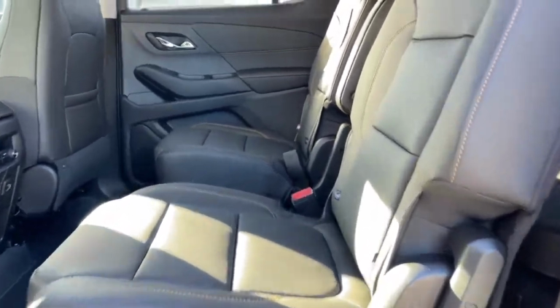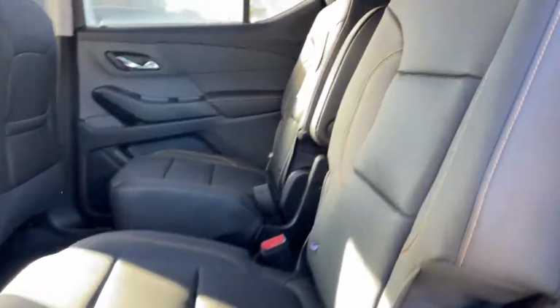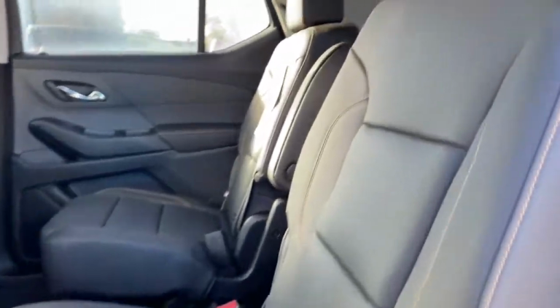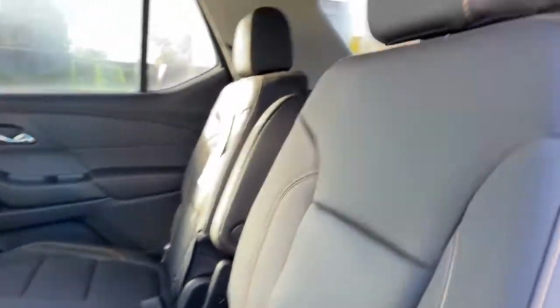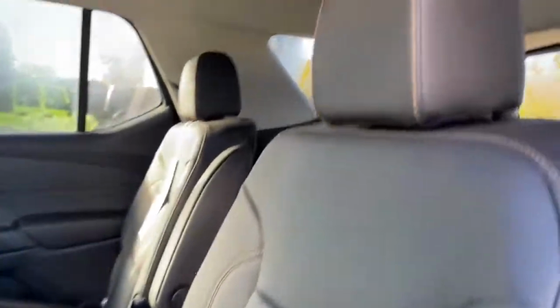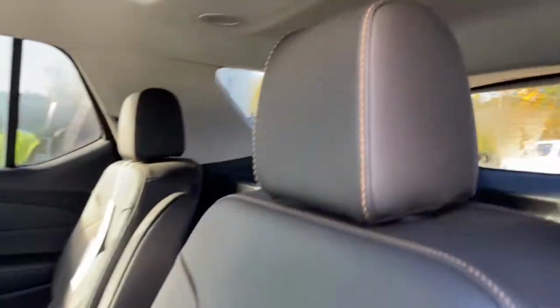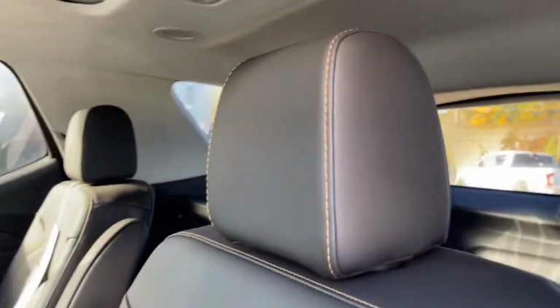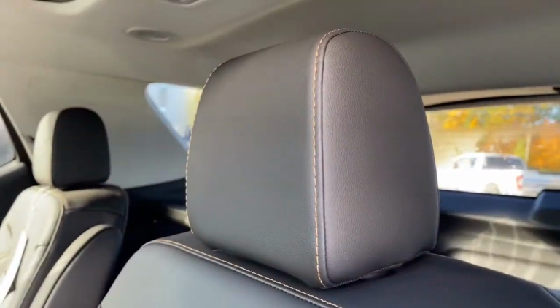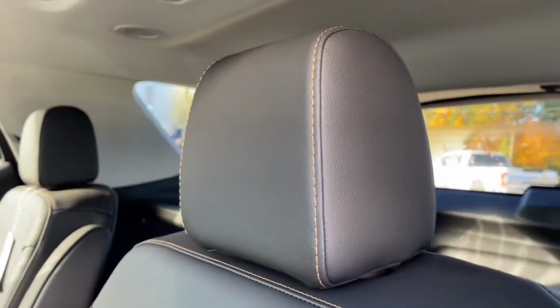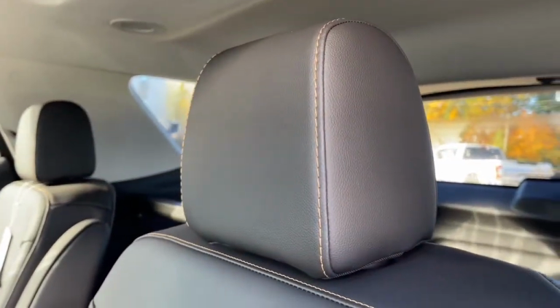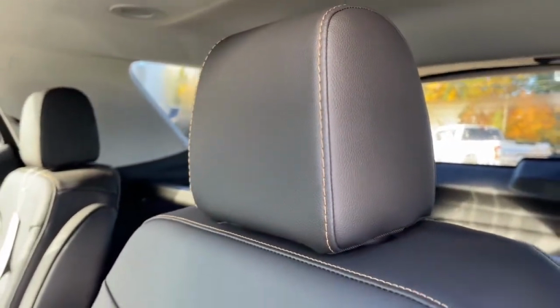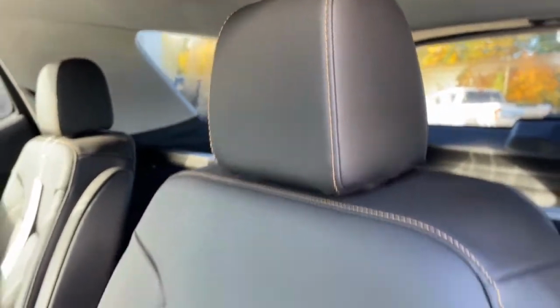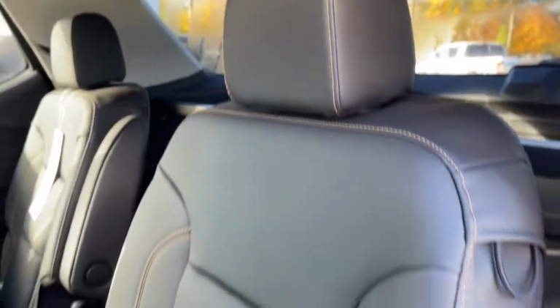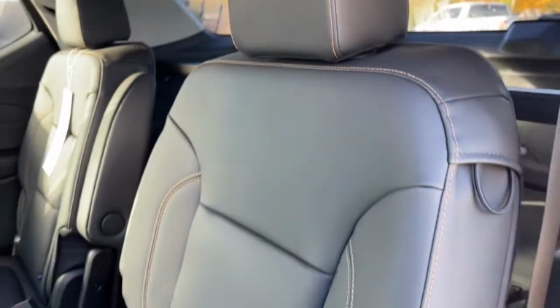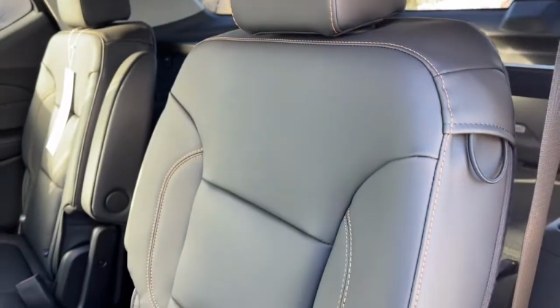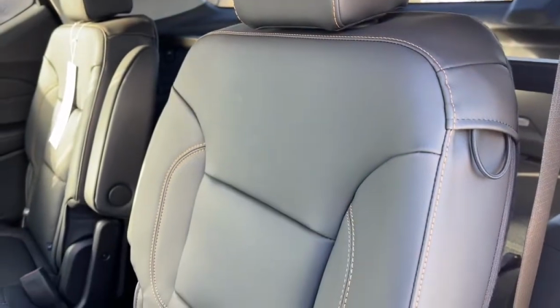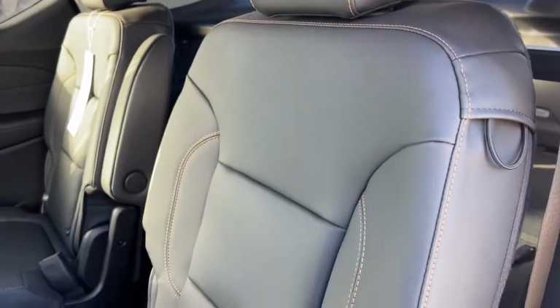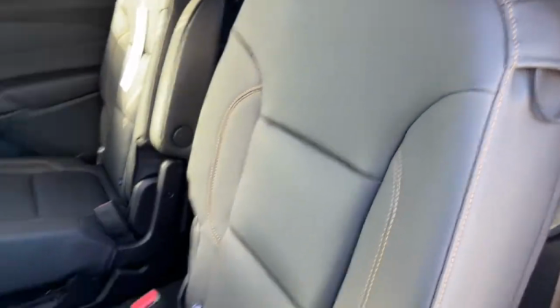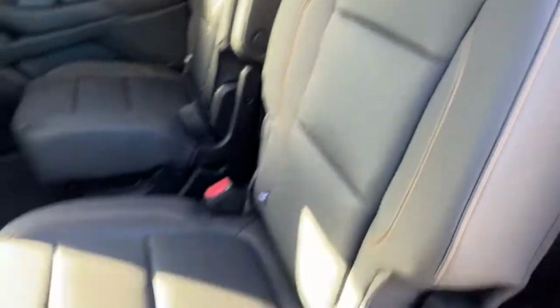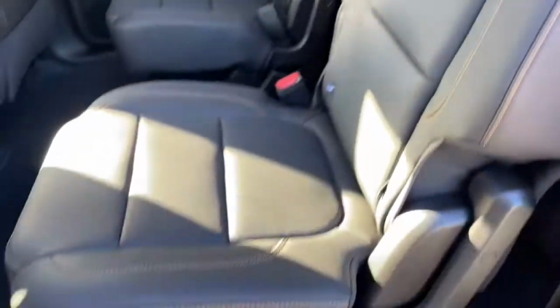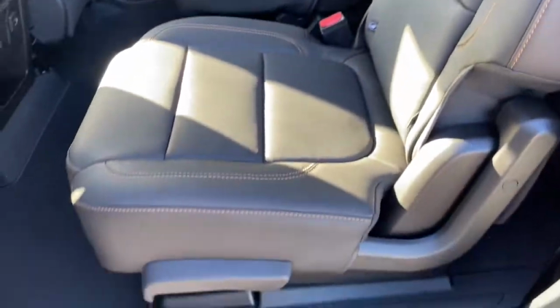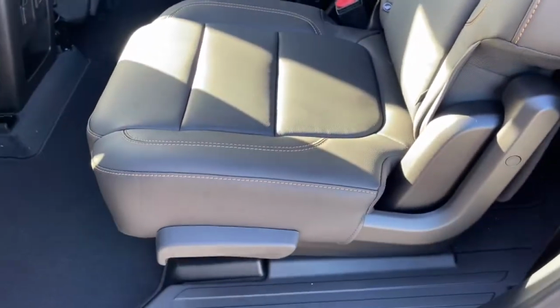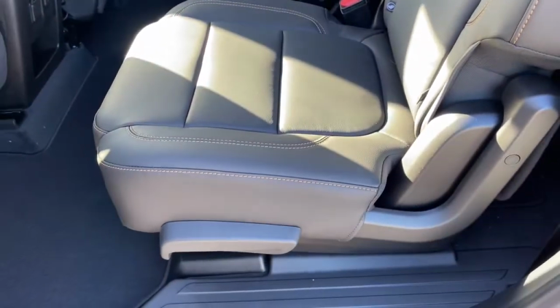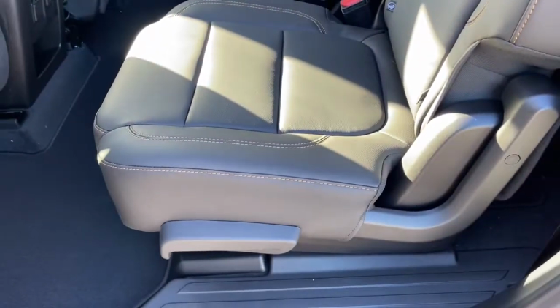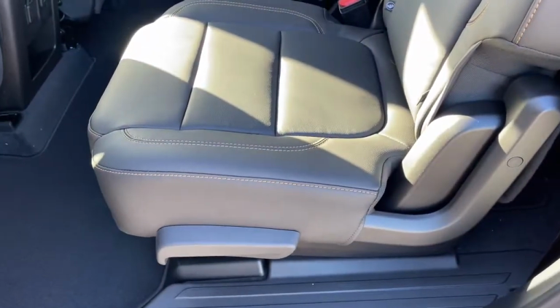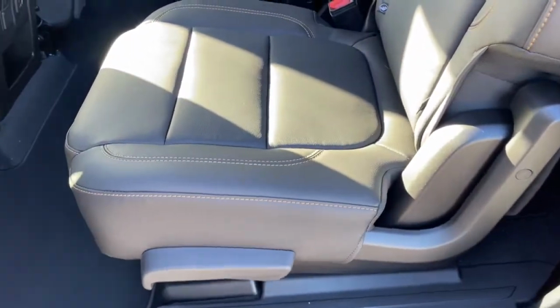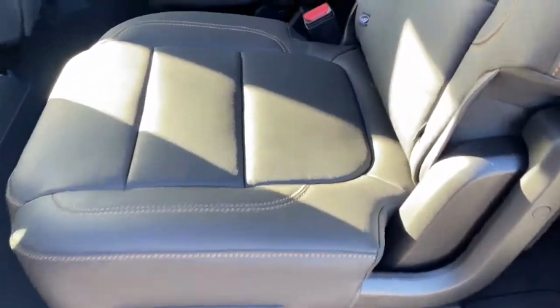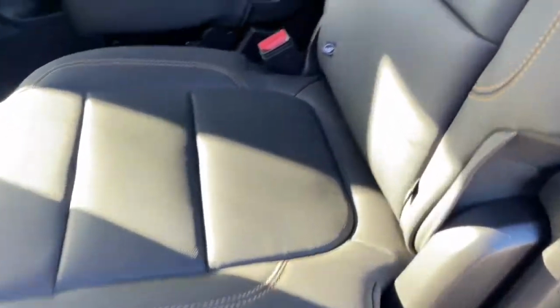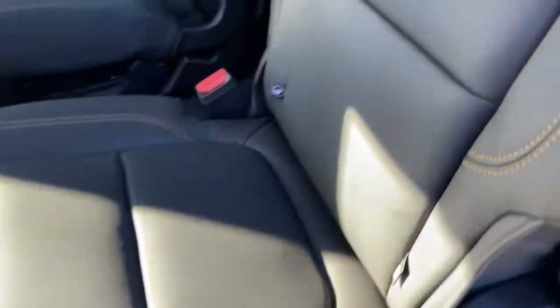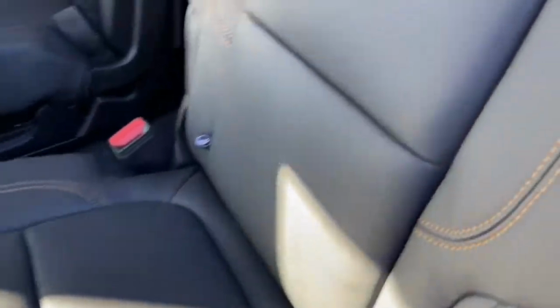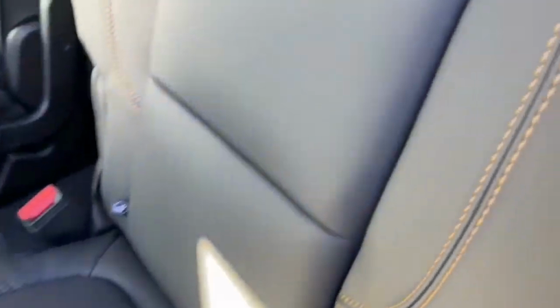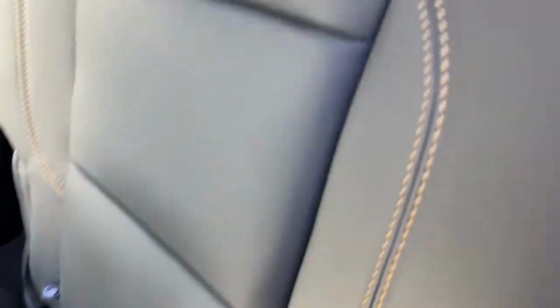Life can be complicated. Why not drive a vehicle that's got your back? Get into the Traverse and exhale.